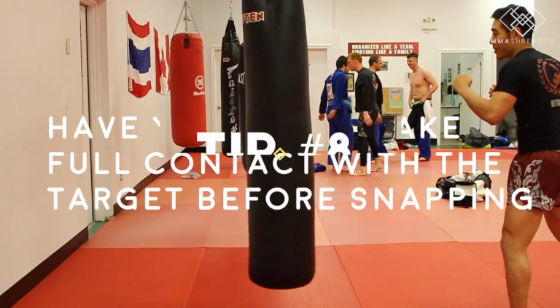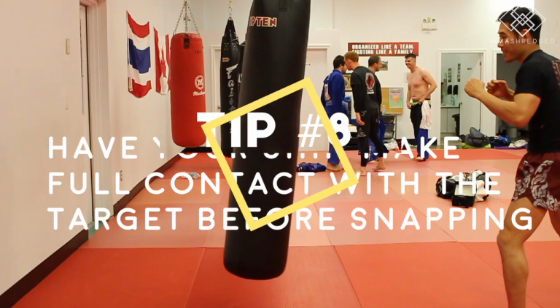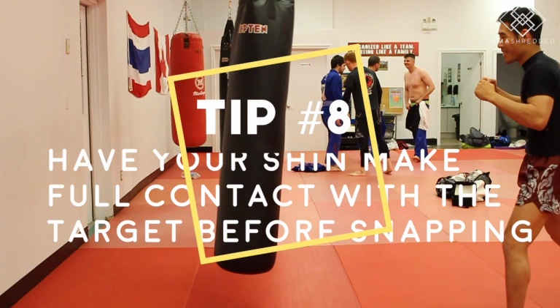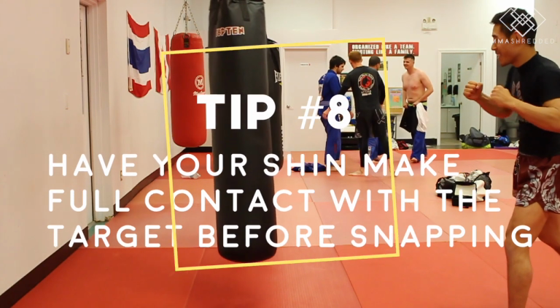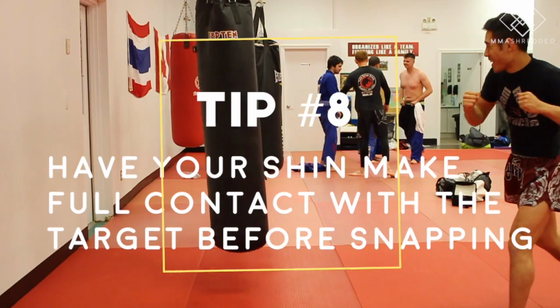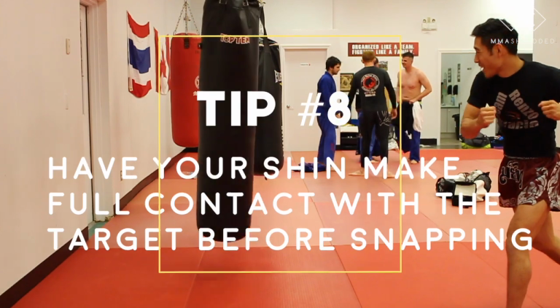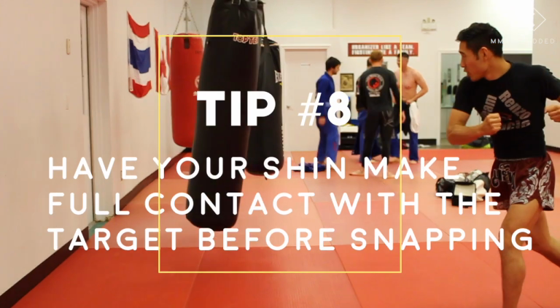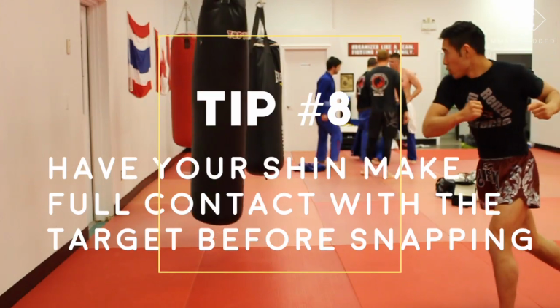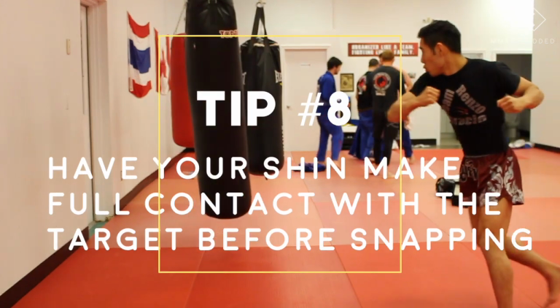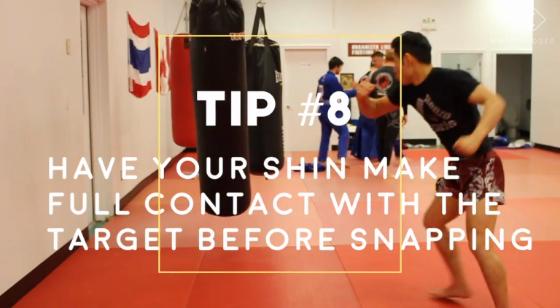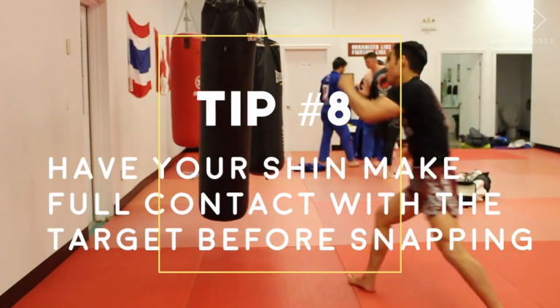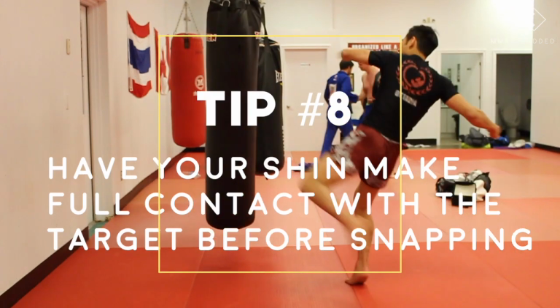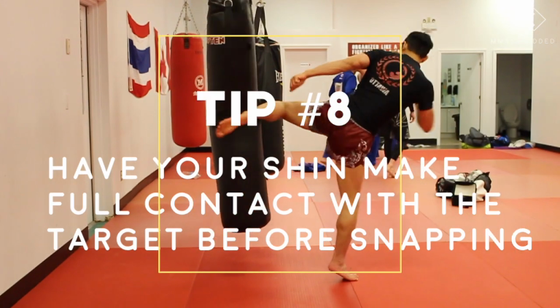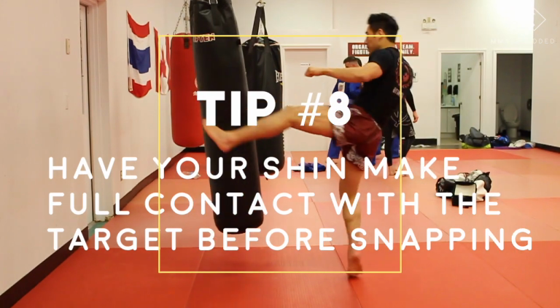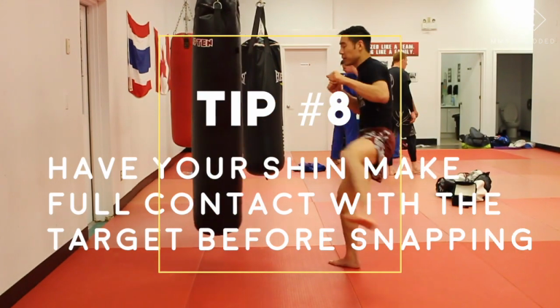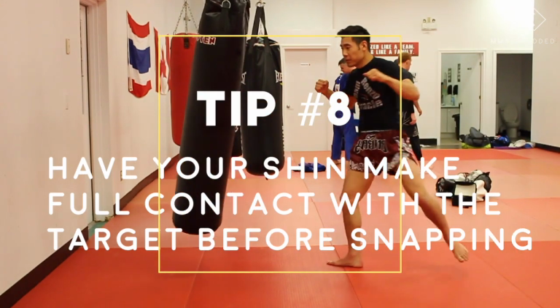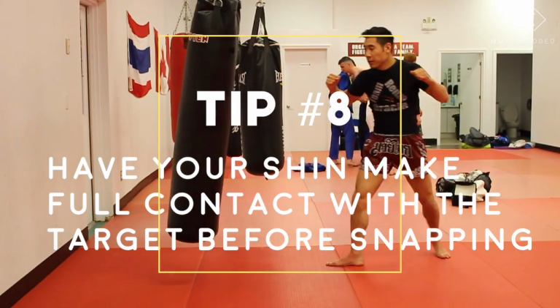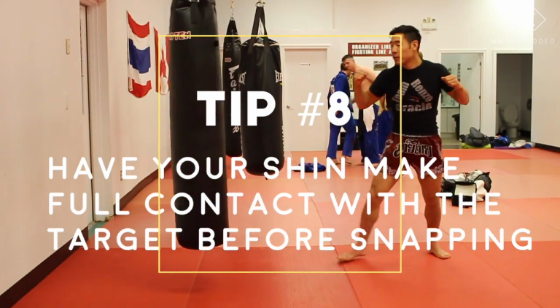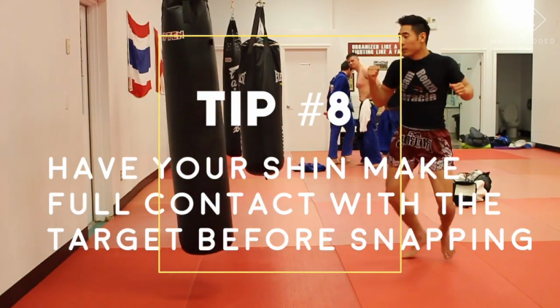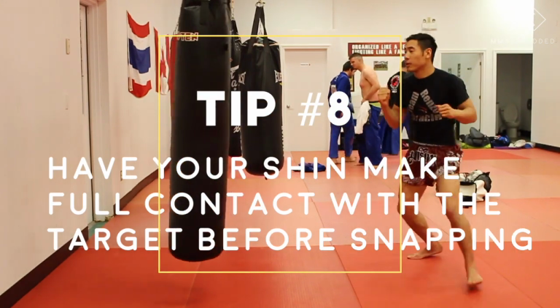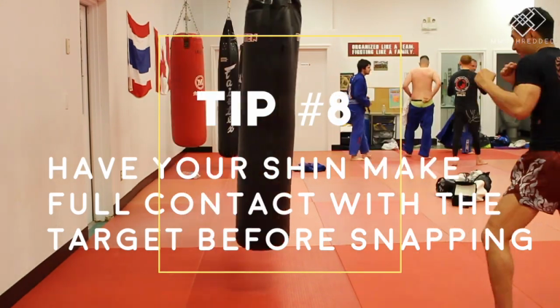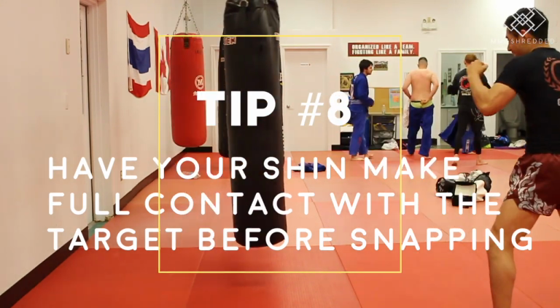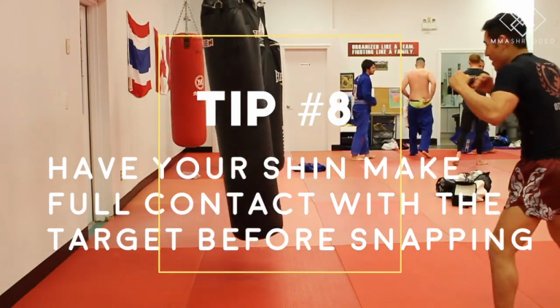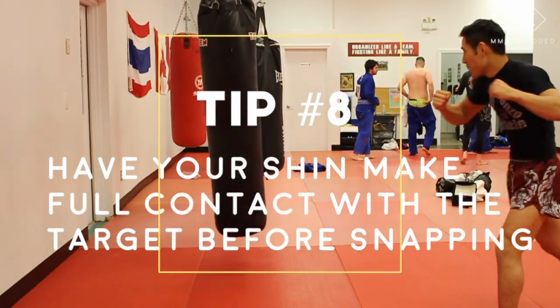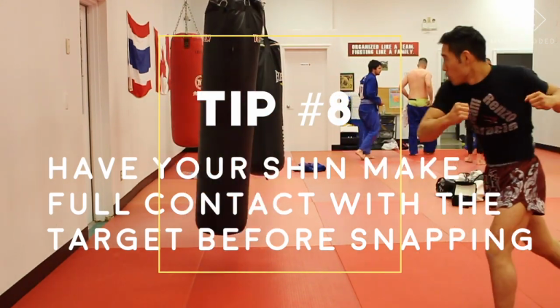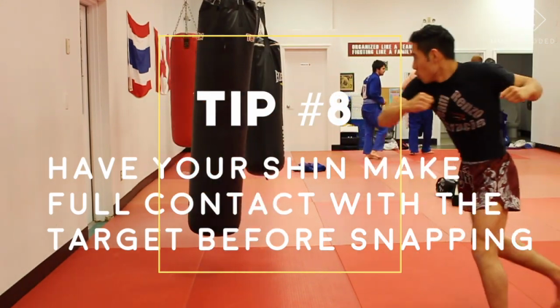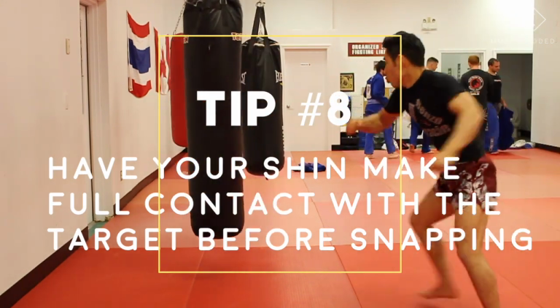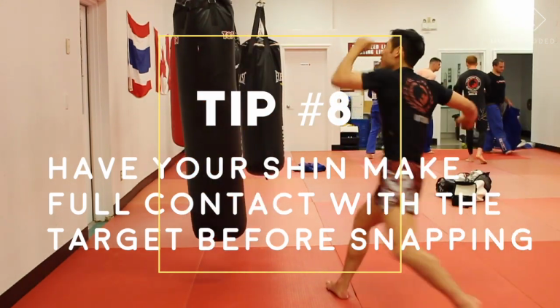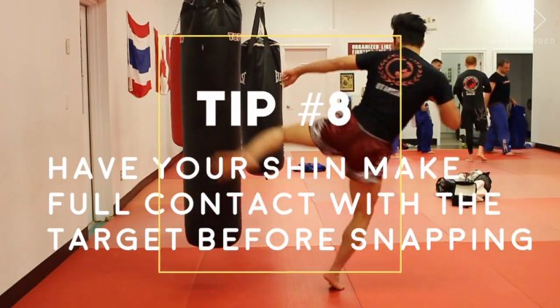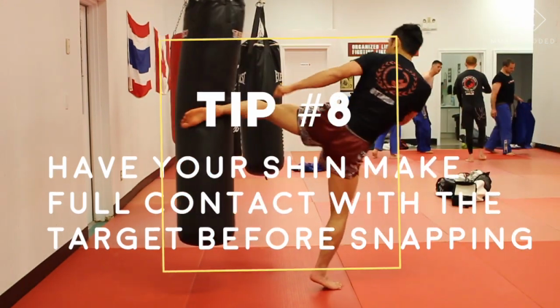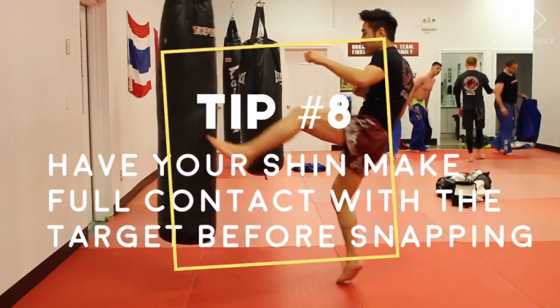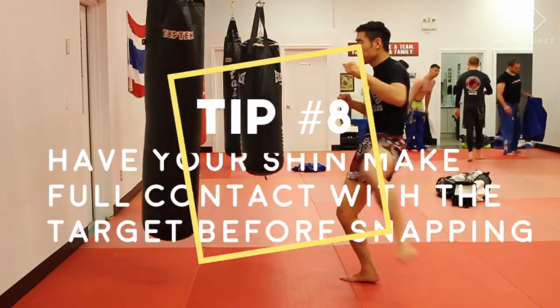Tip eight: make sure your shin makes full contact with your target before you snap.